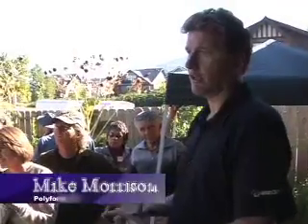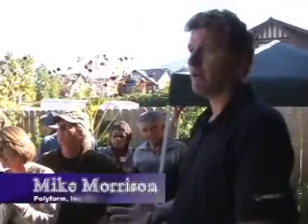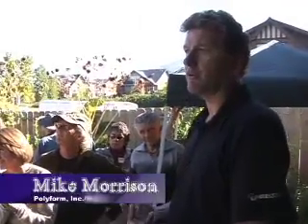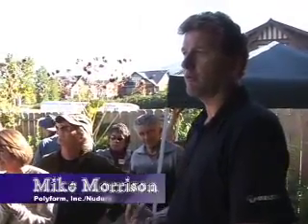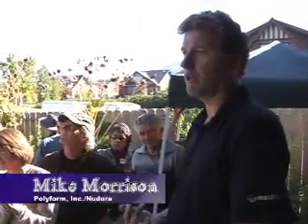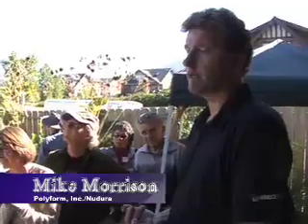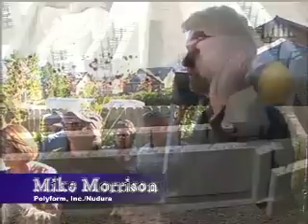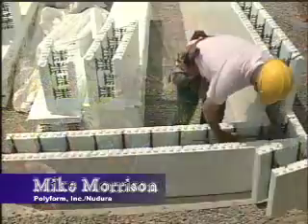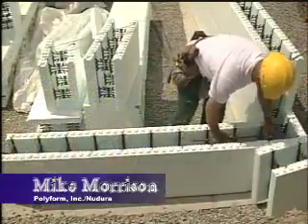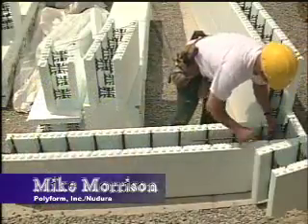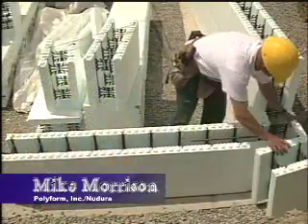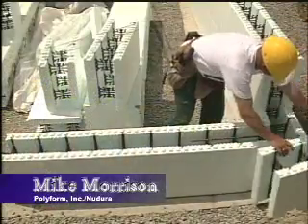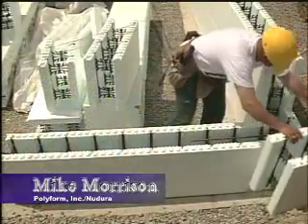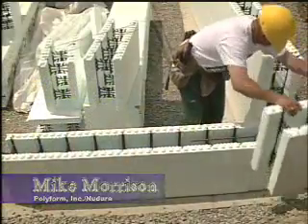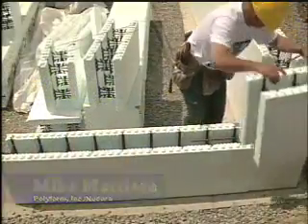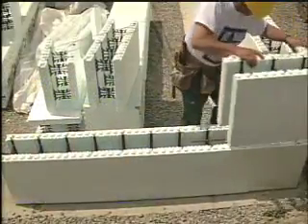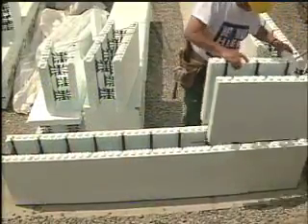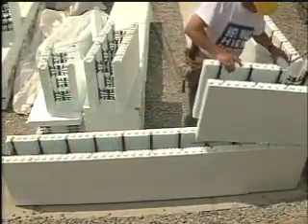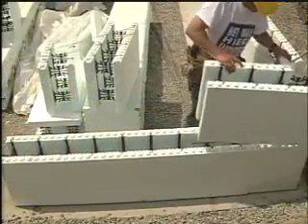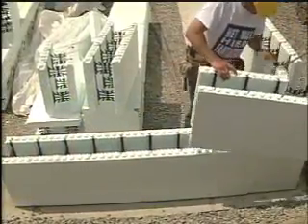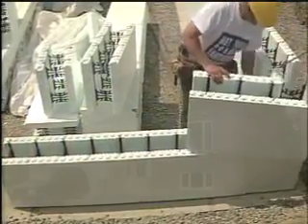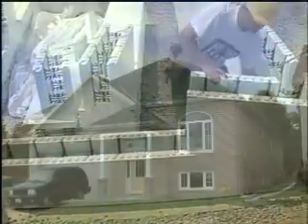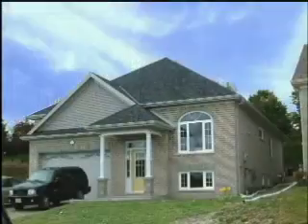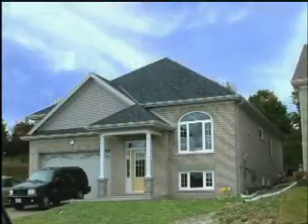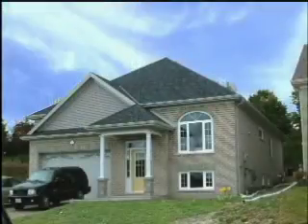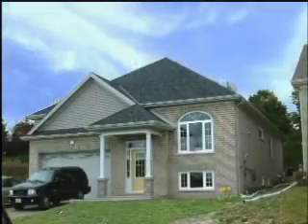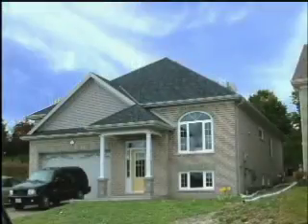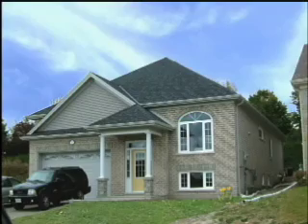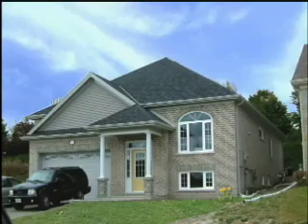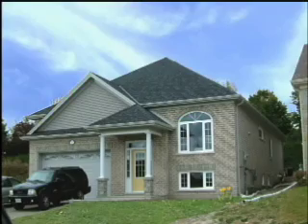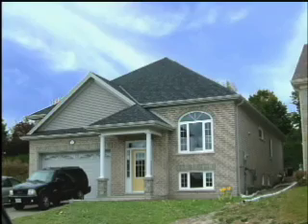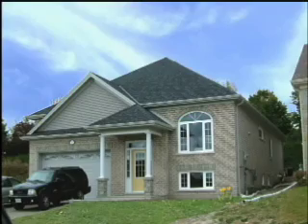They allow you more money because you're building a structure that has an estimated lifespan of a couple hundred years versus 30, 40, 50 years.